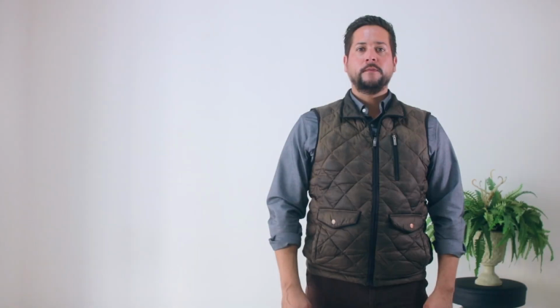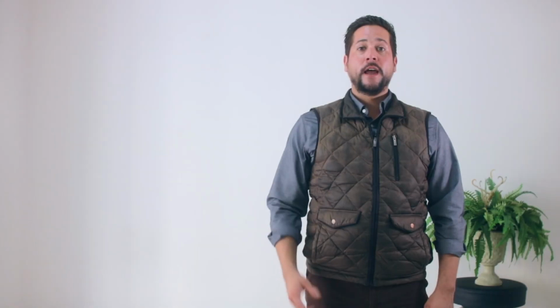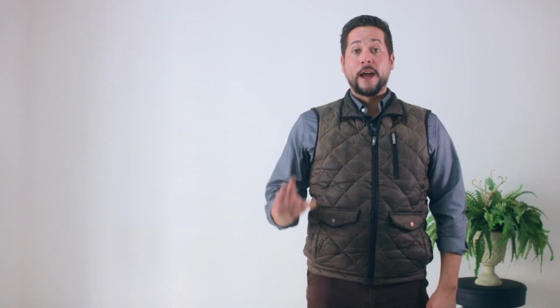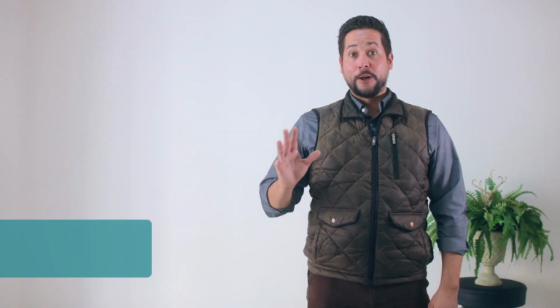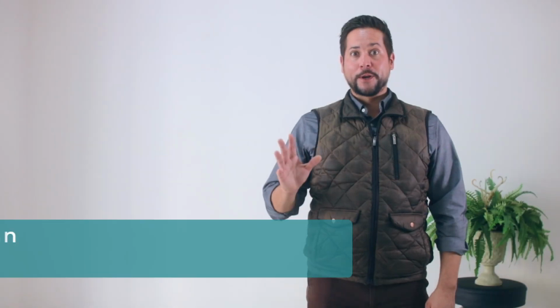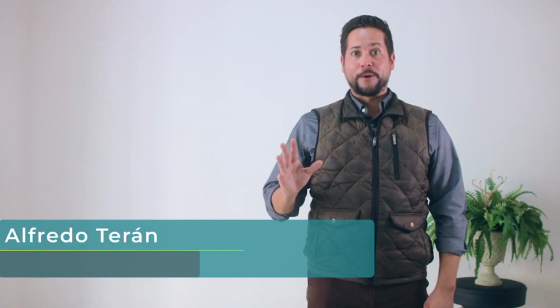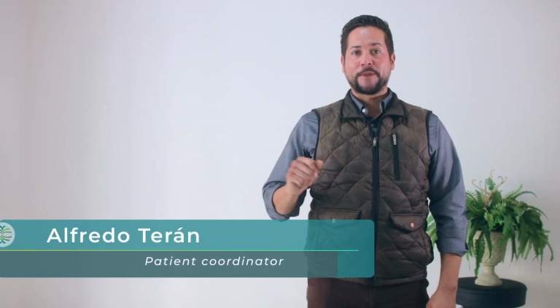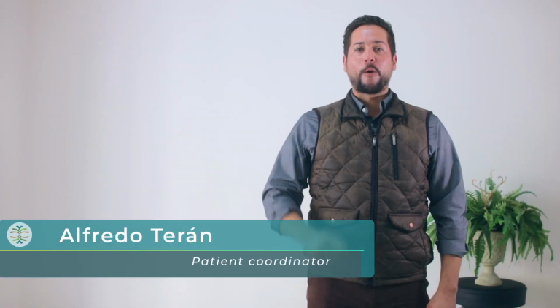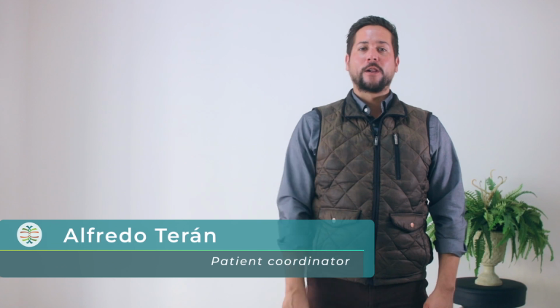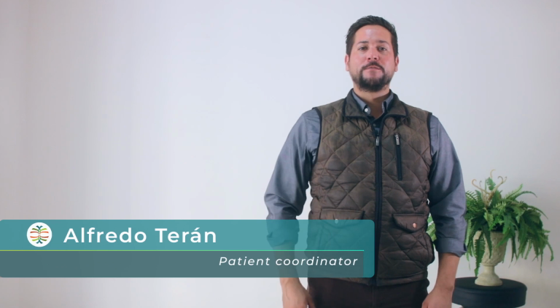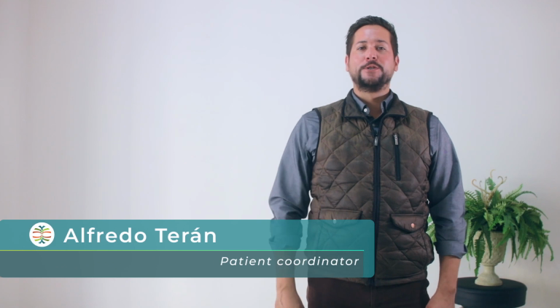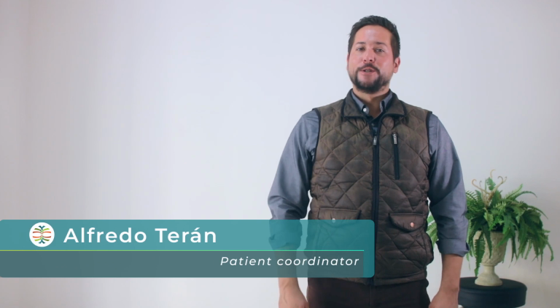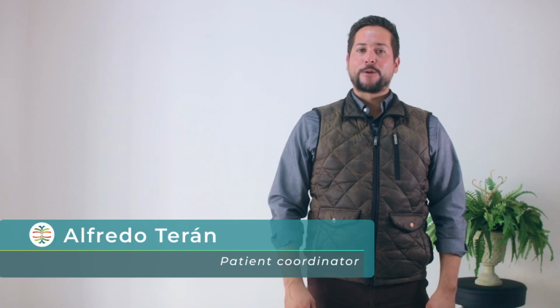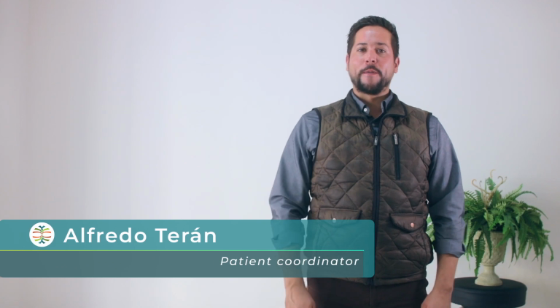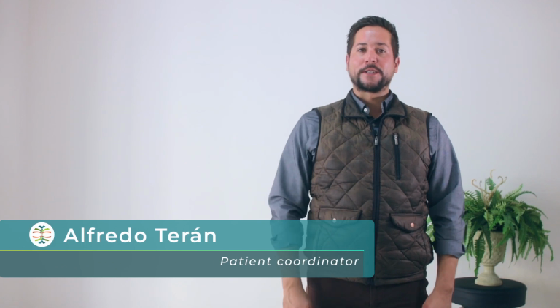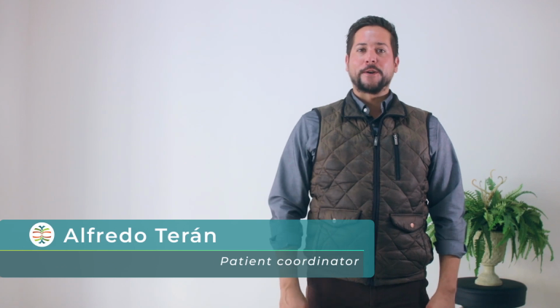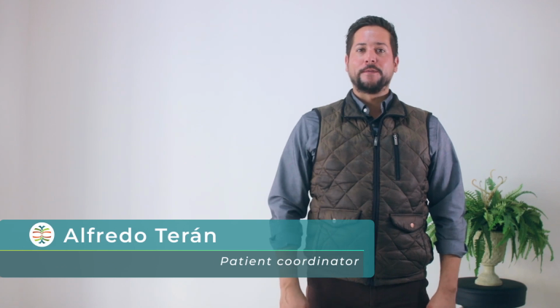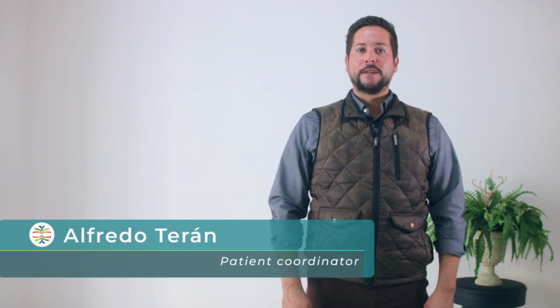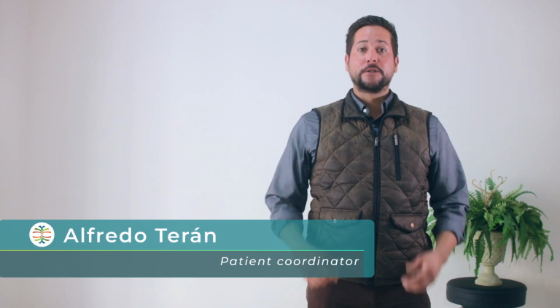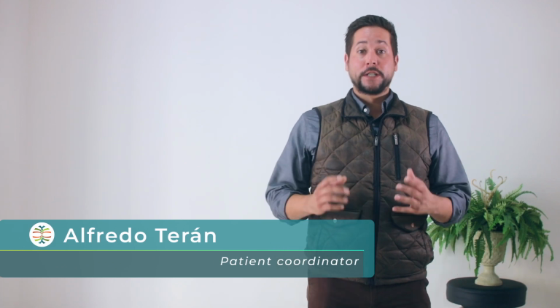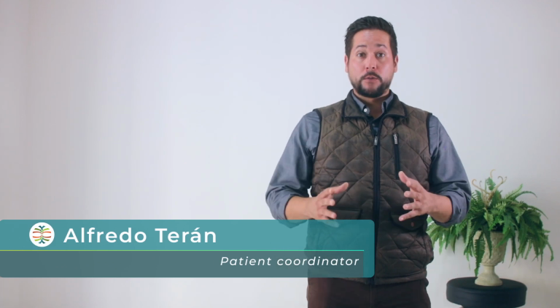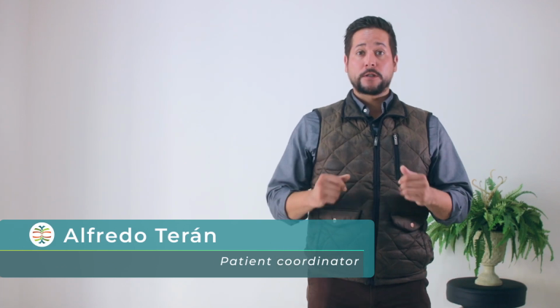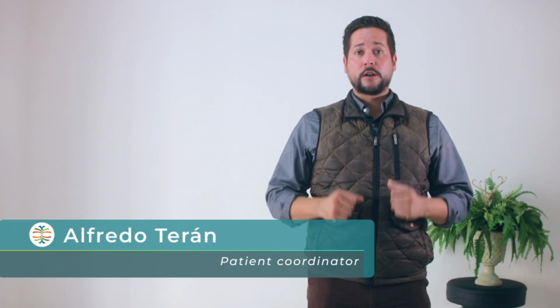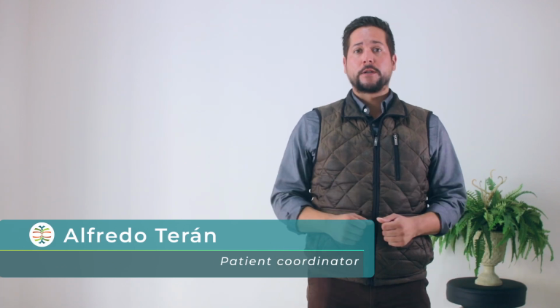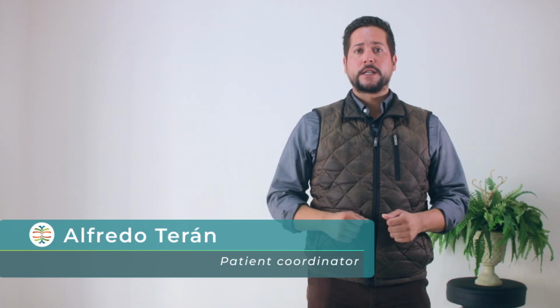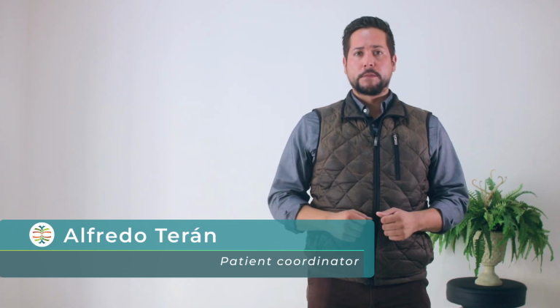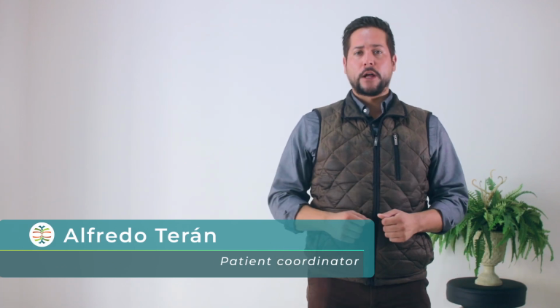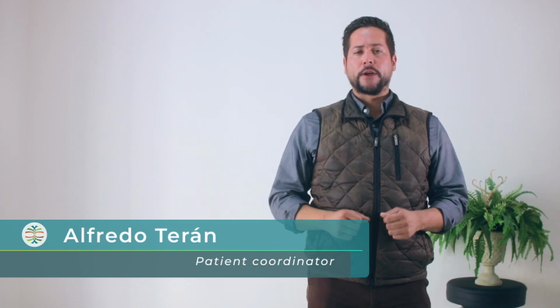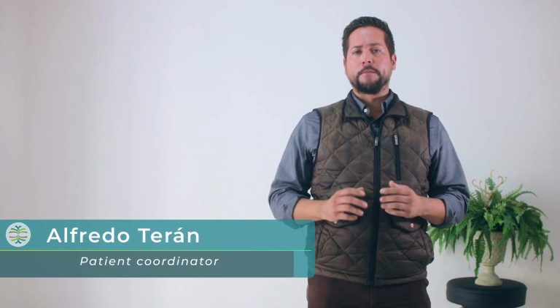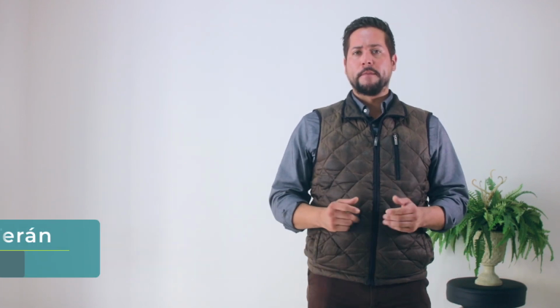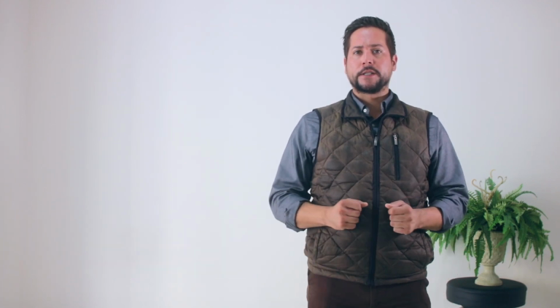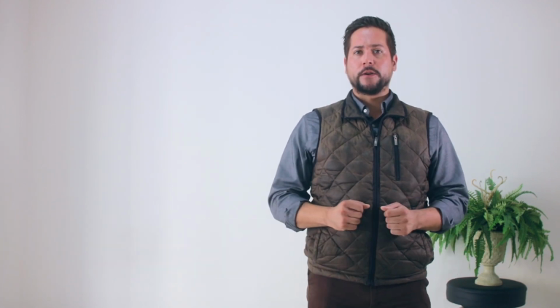Hello there! Welcome to Geostar Mexico. Today we'll talk about stem cell therapy in Mexico.